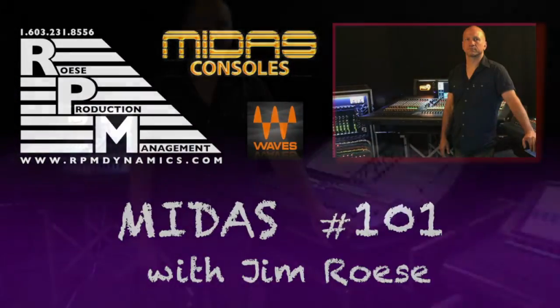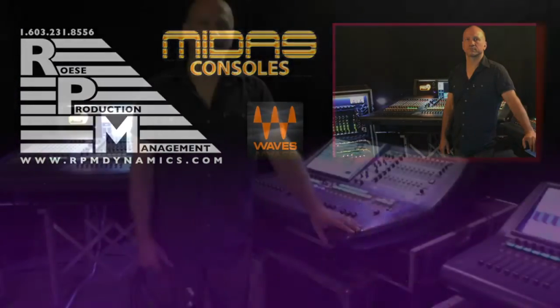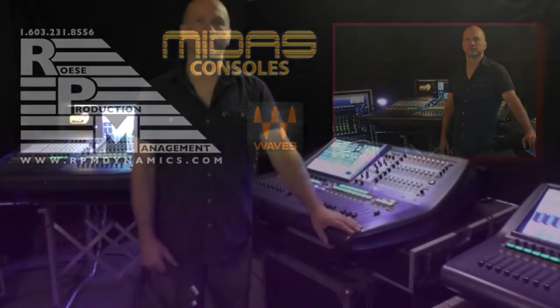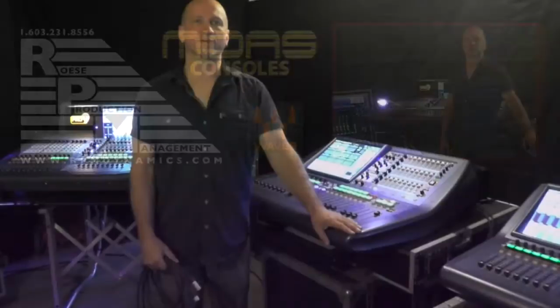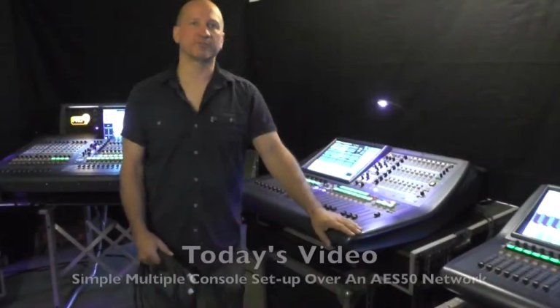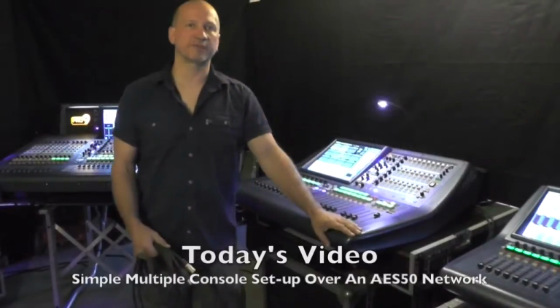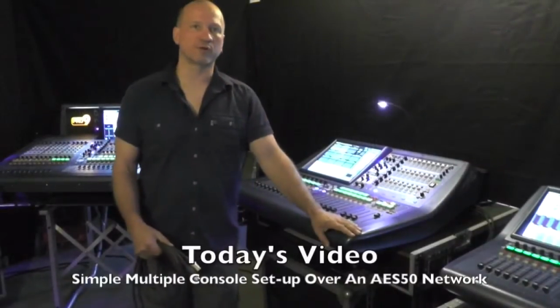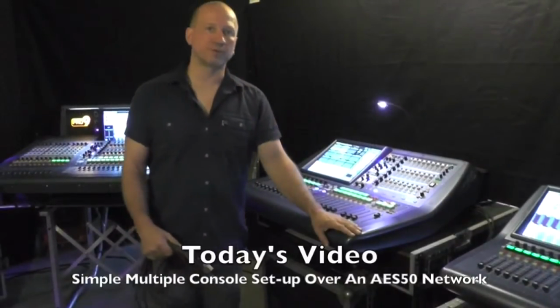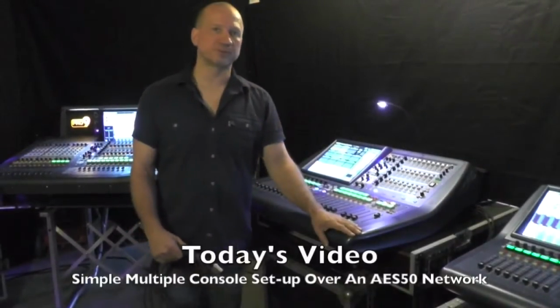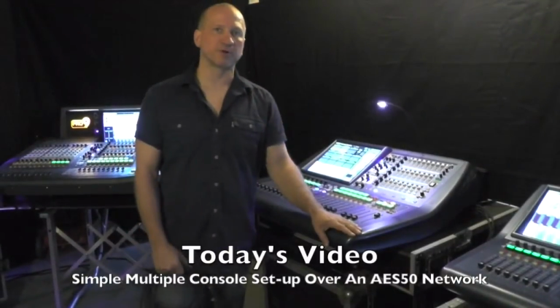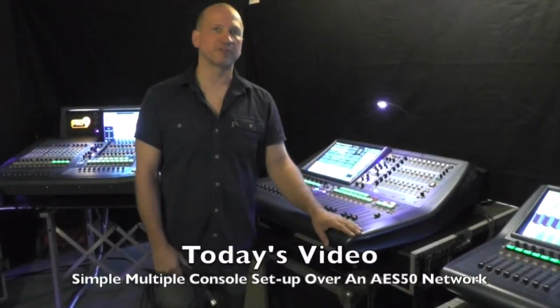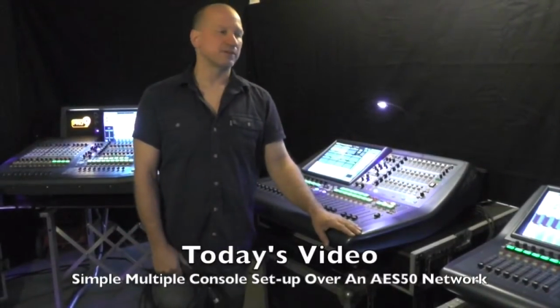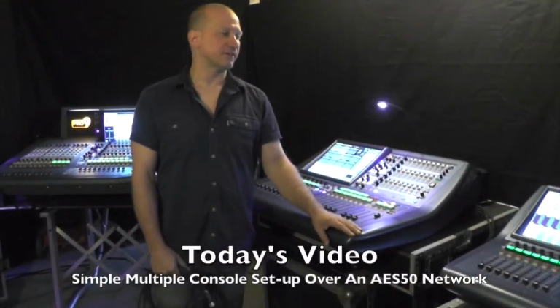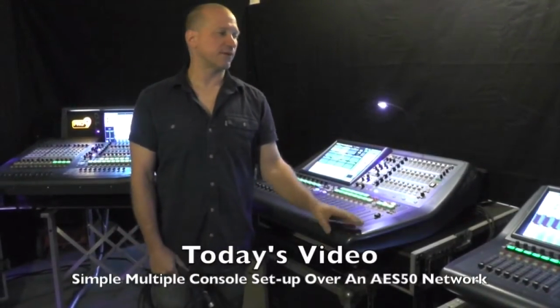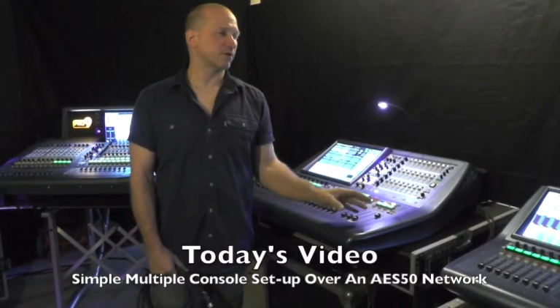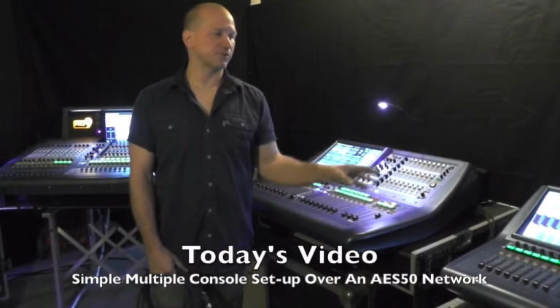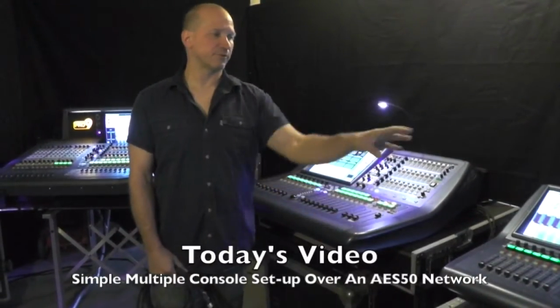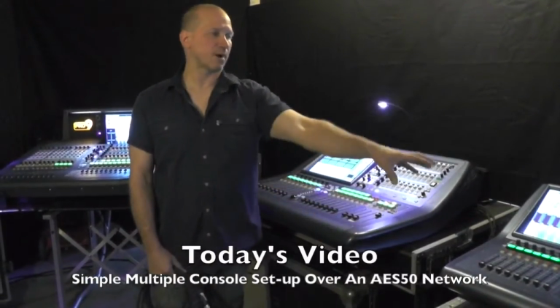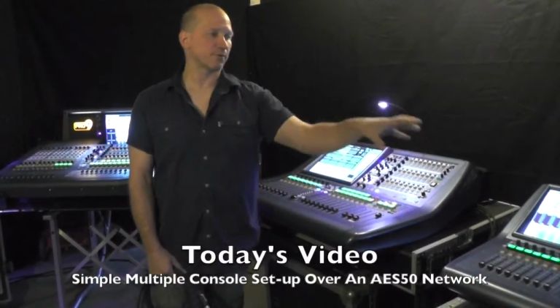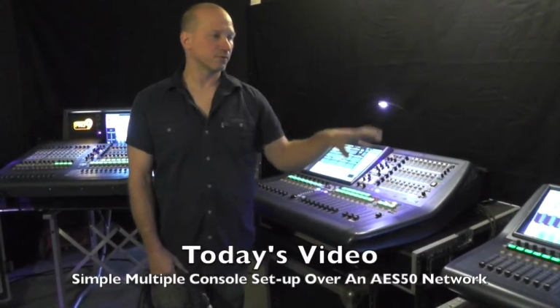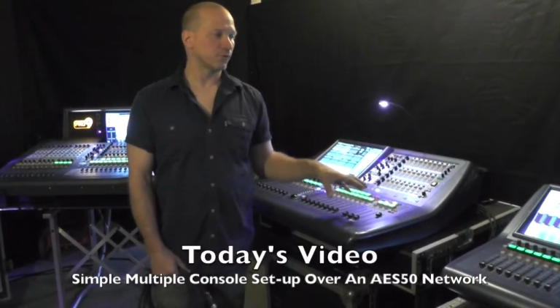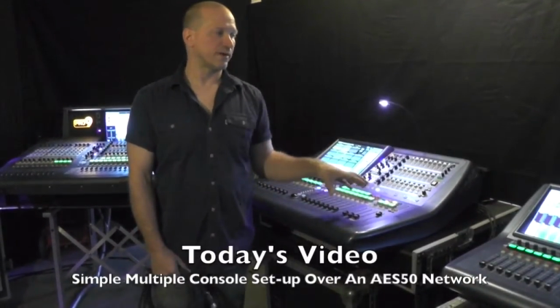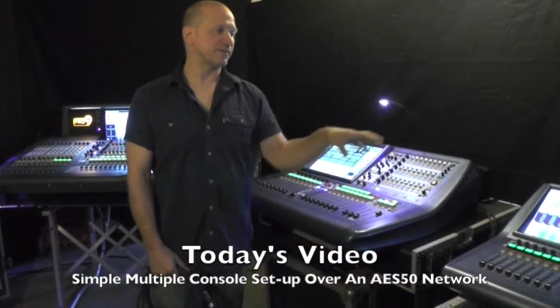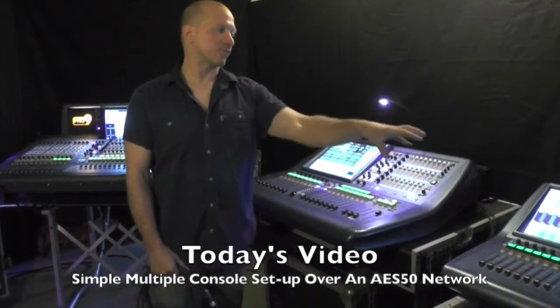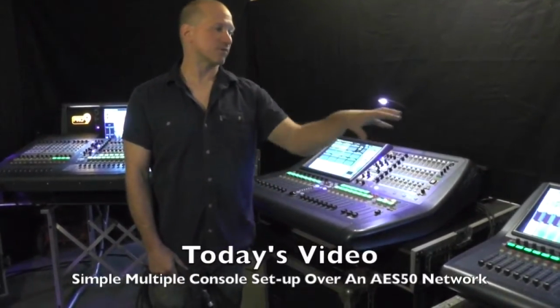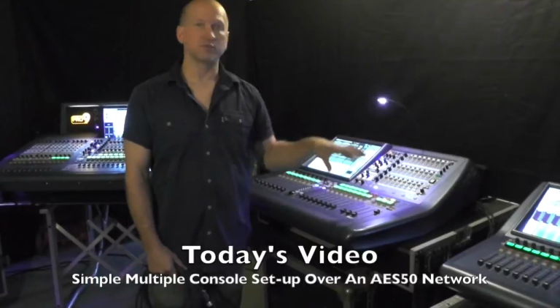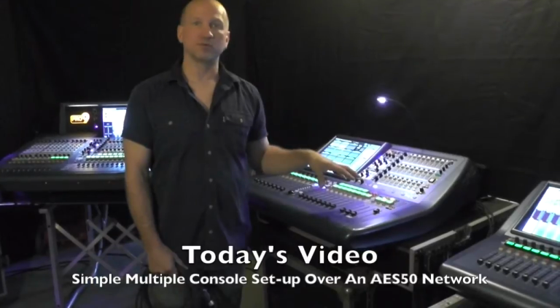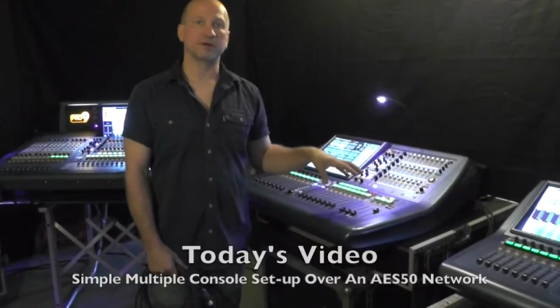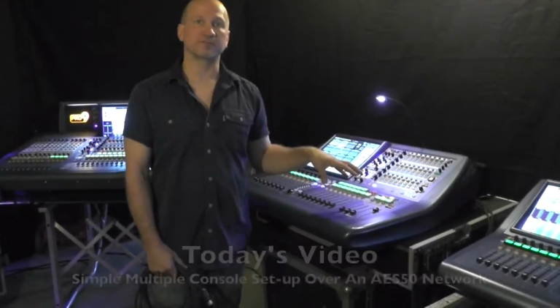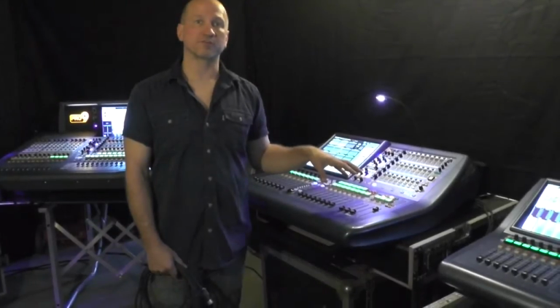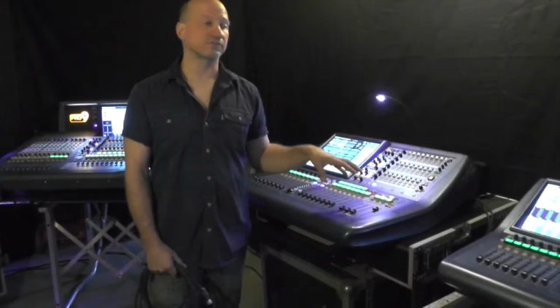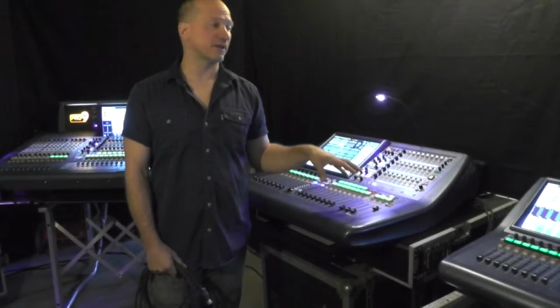Hey guys, welcome to MIDAS 101 with Jim Rose. Today we are going to show you the proper way to network two MIDAS consoles together.